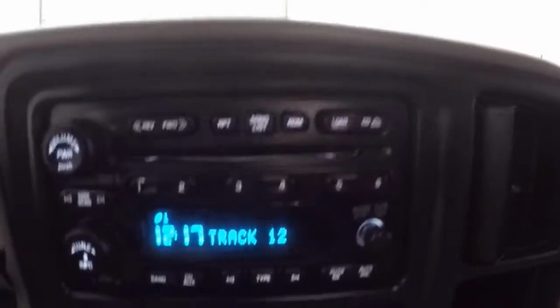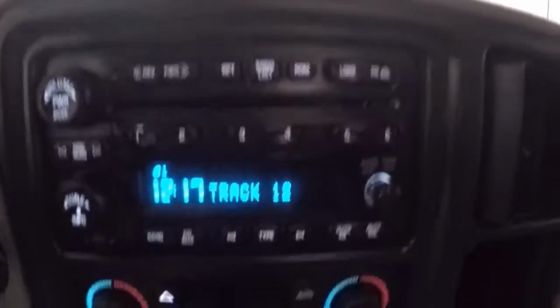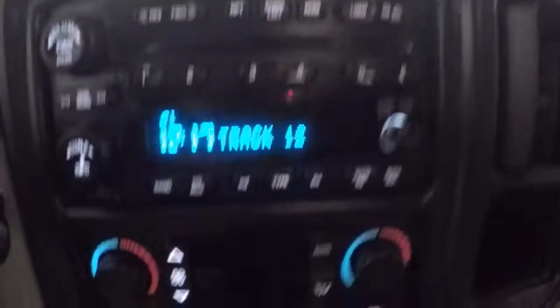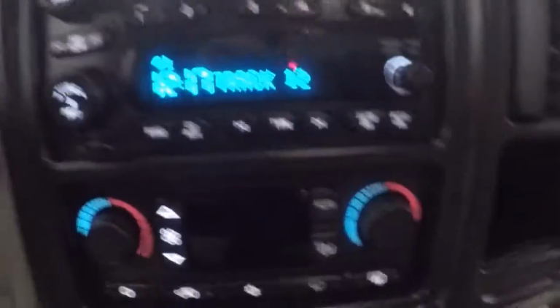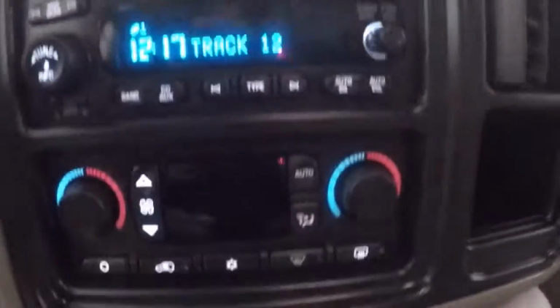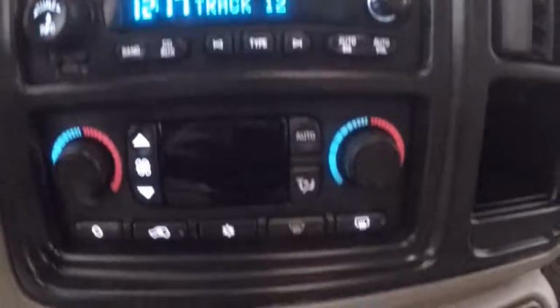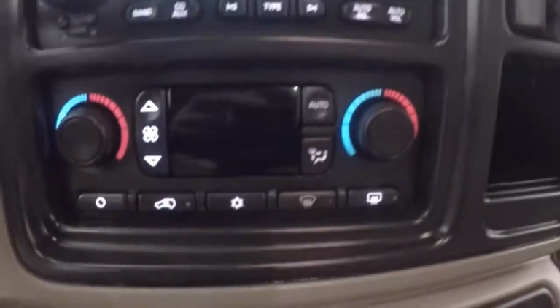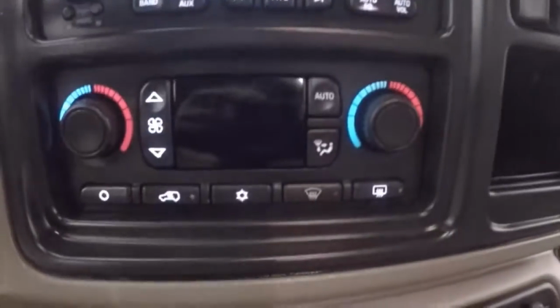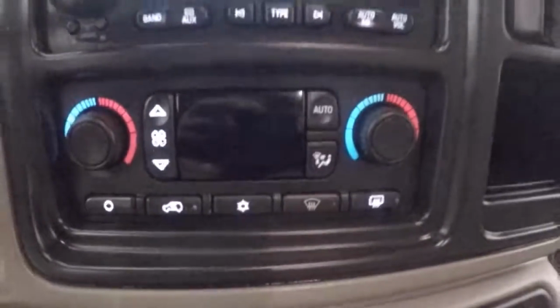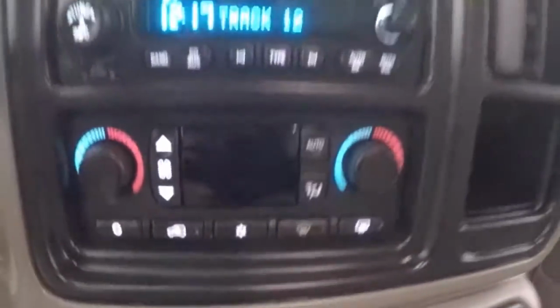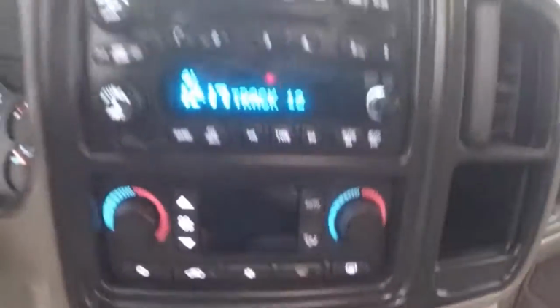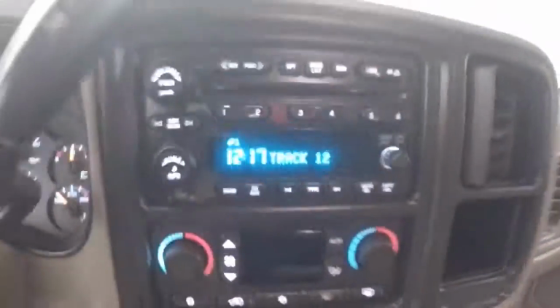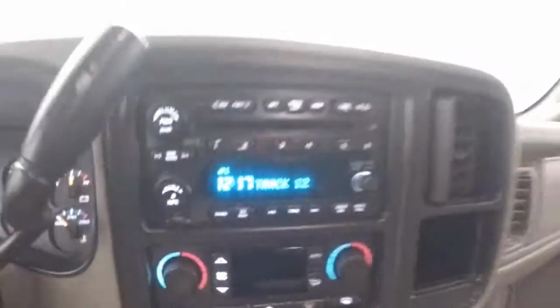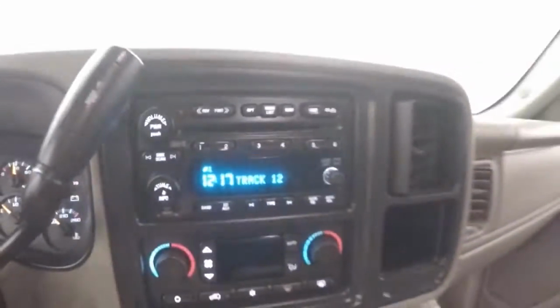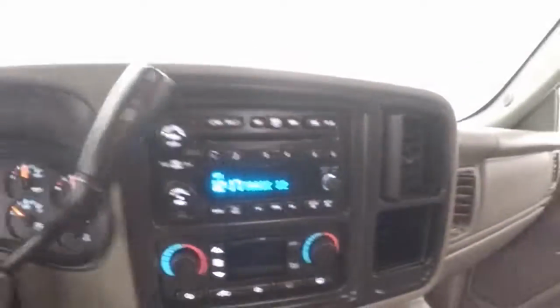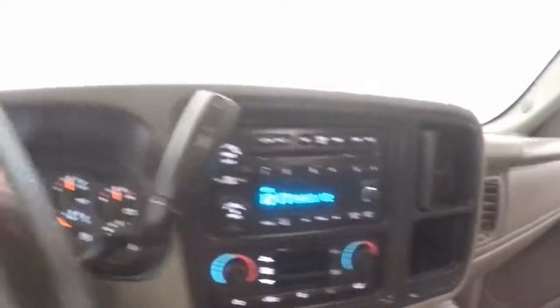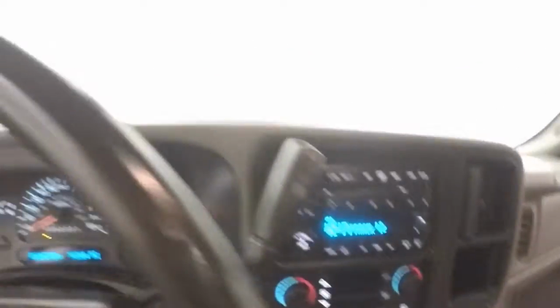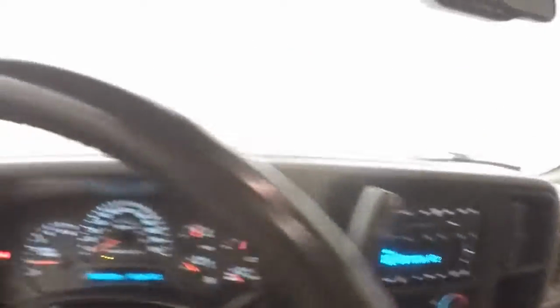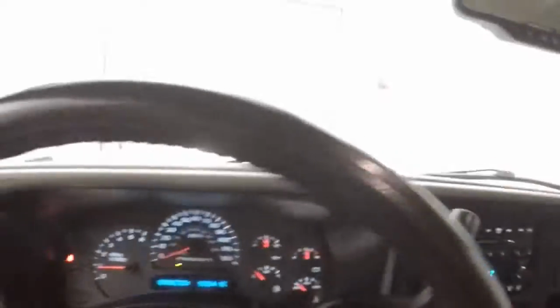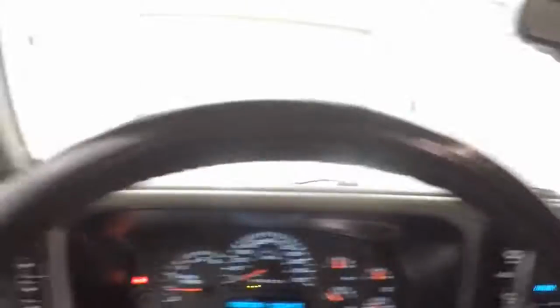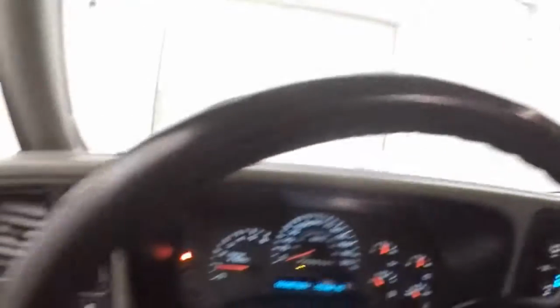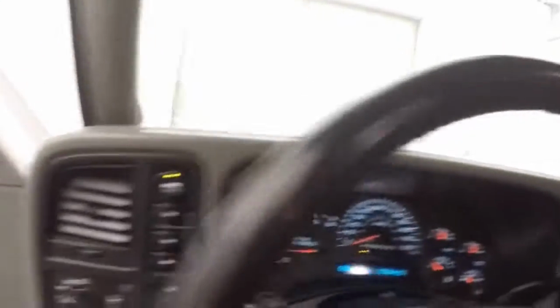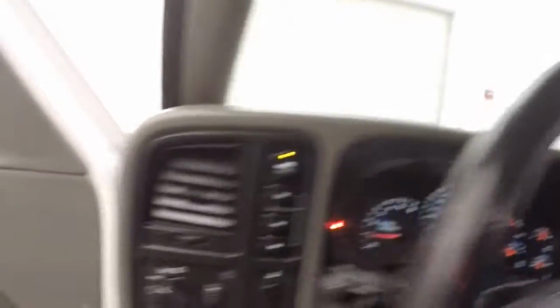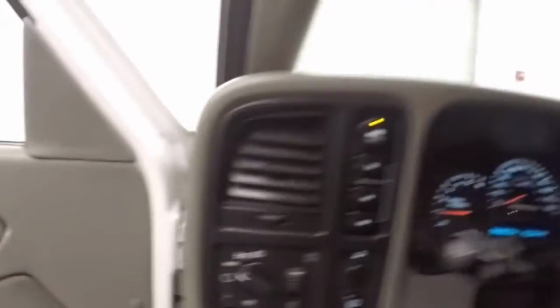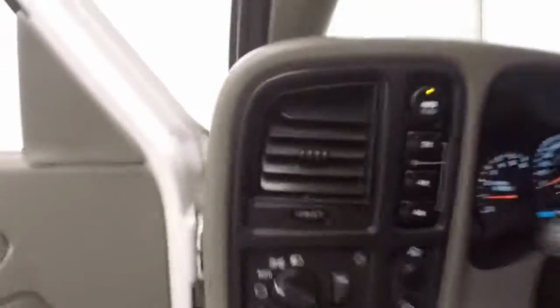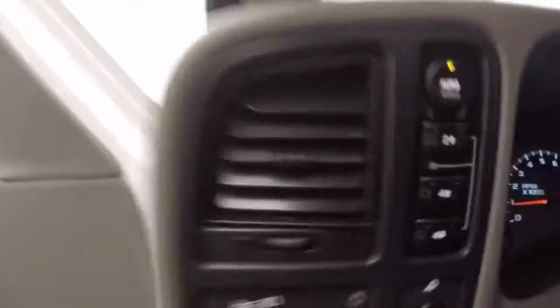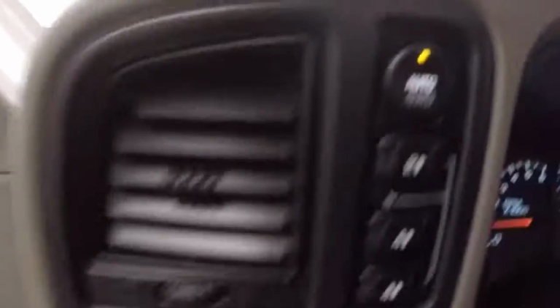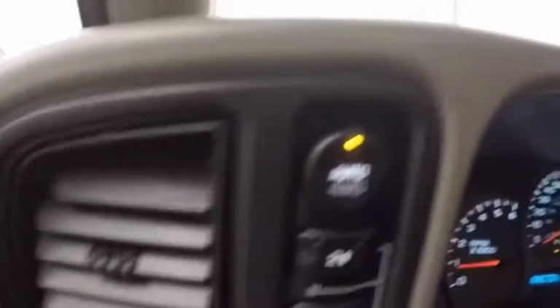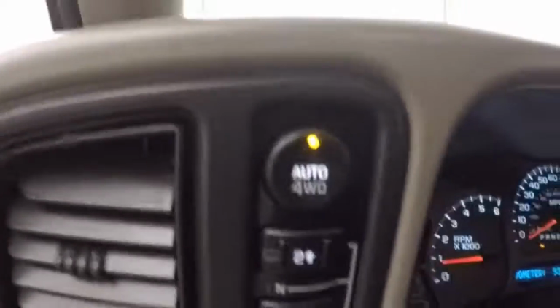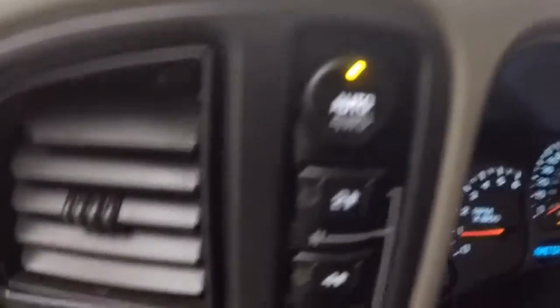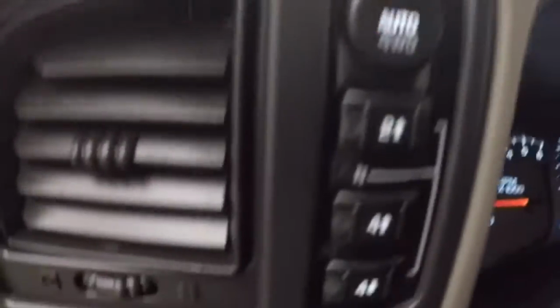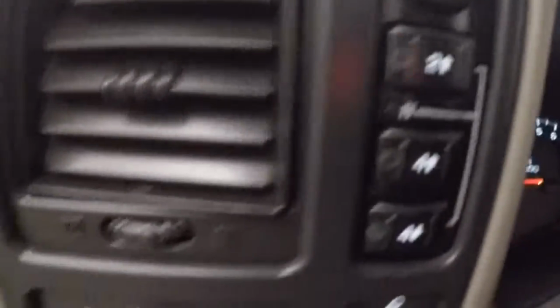Stereo control, dual climate control. 4x4.